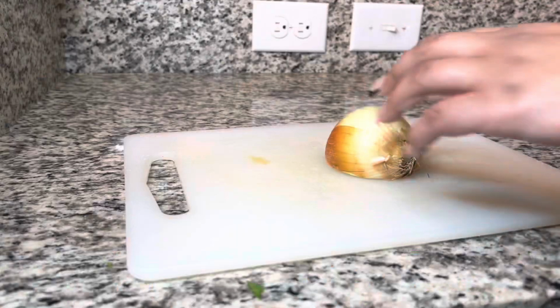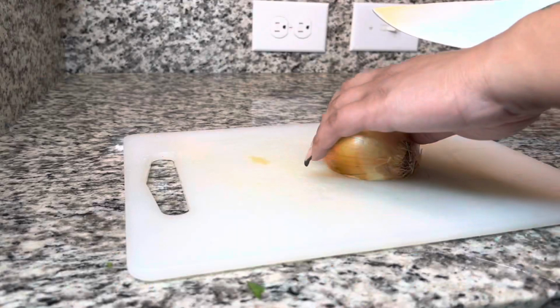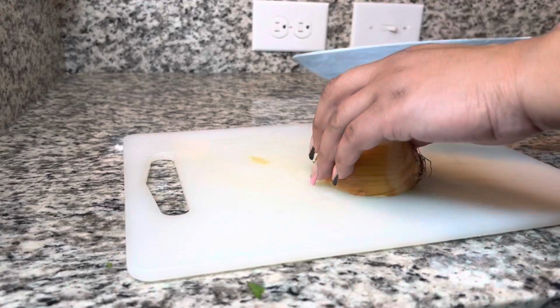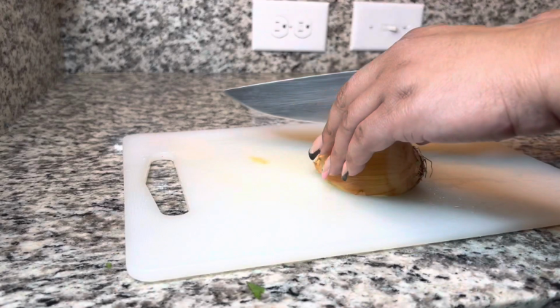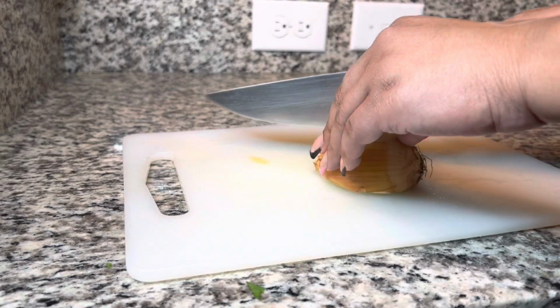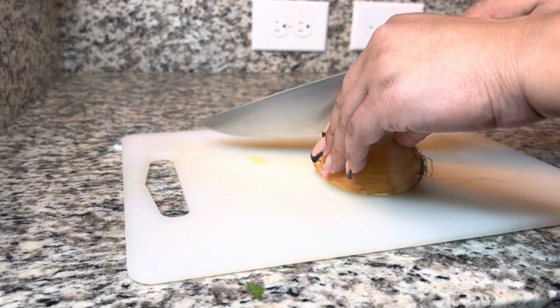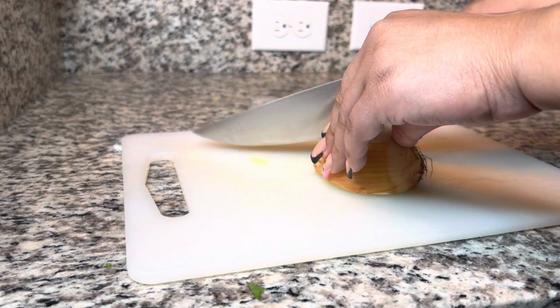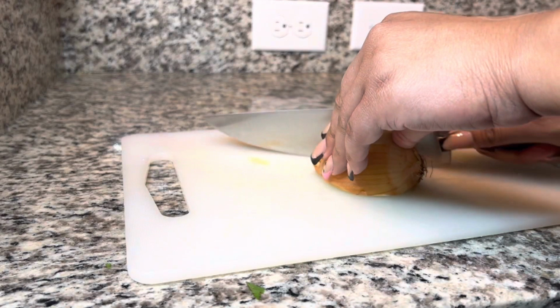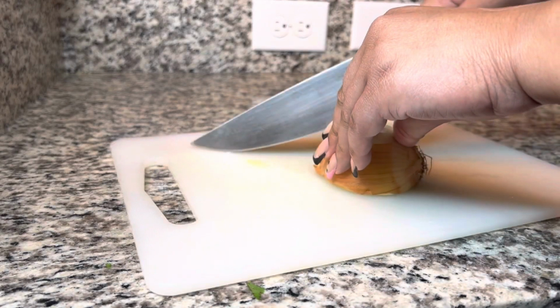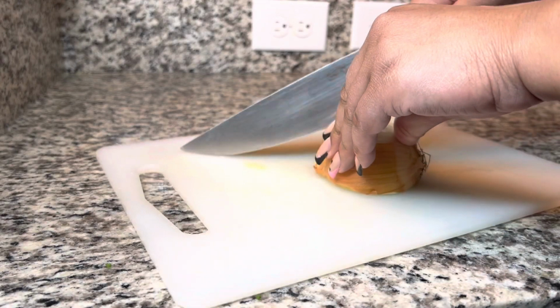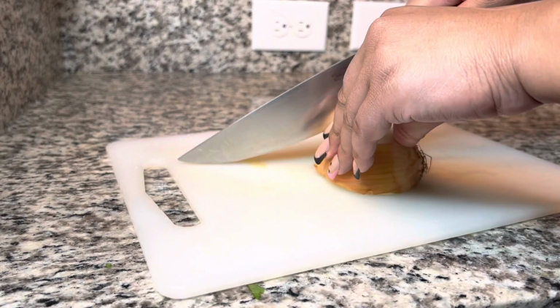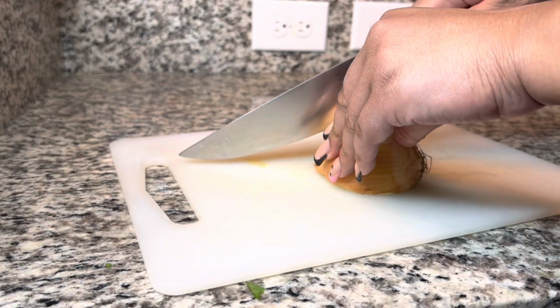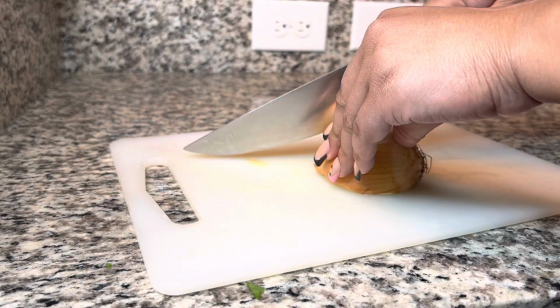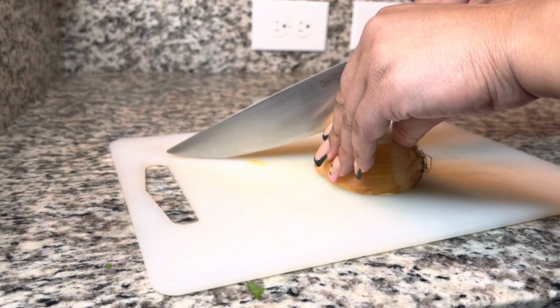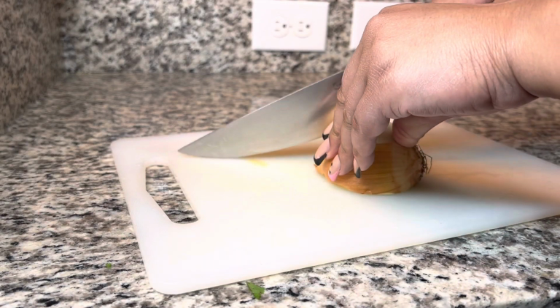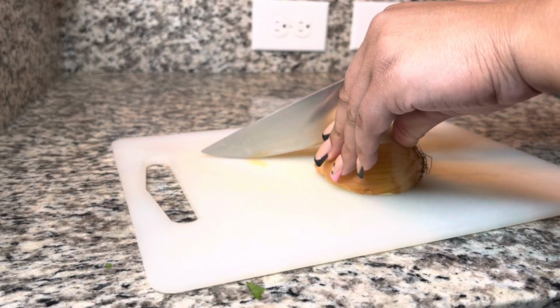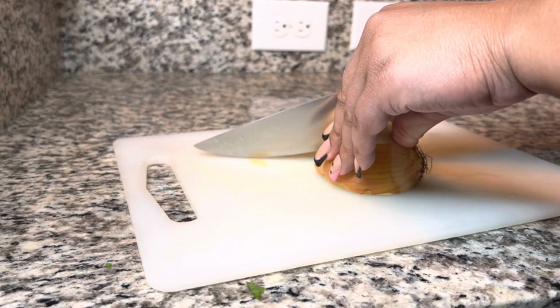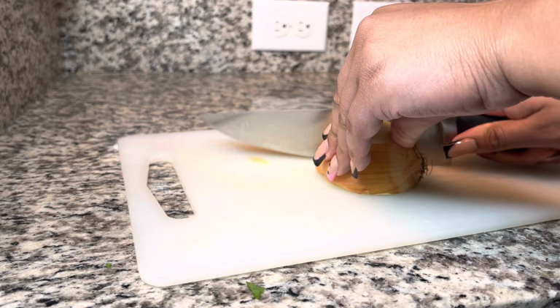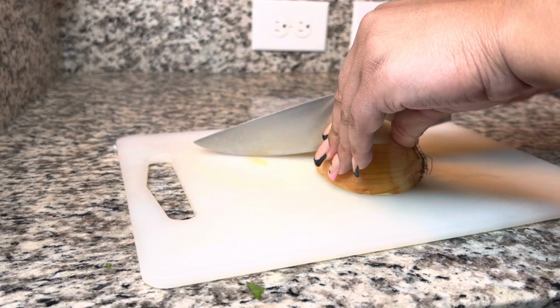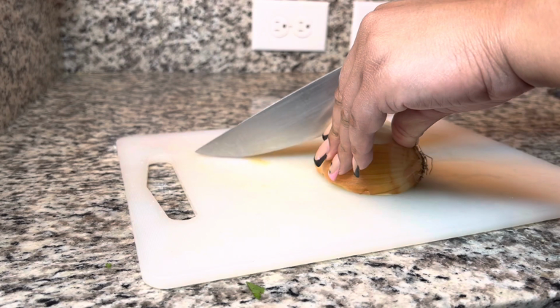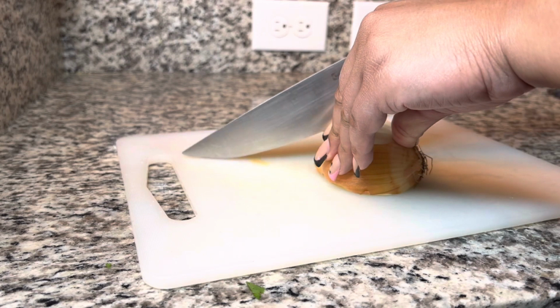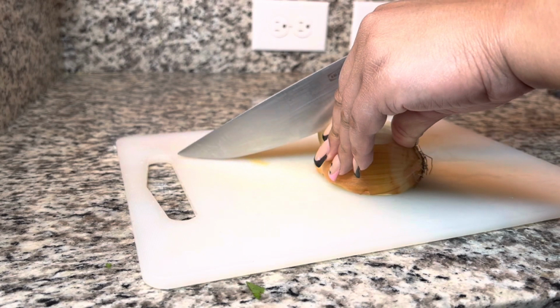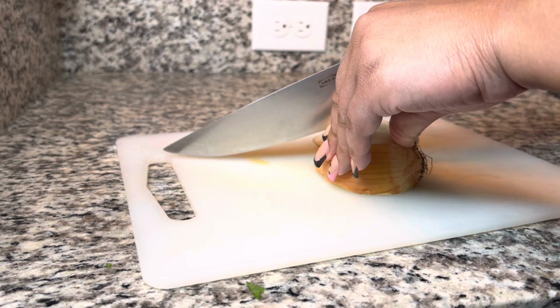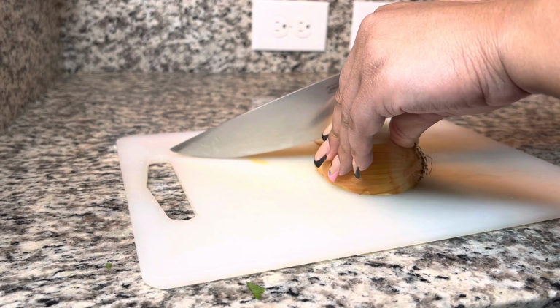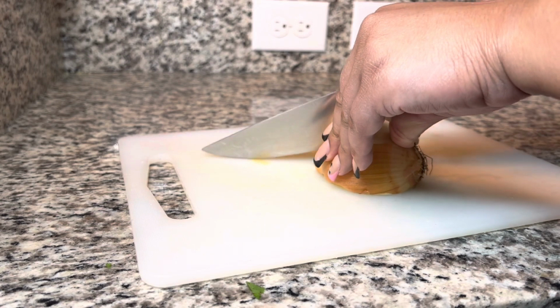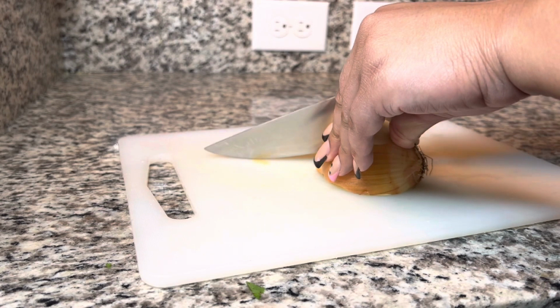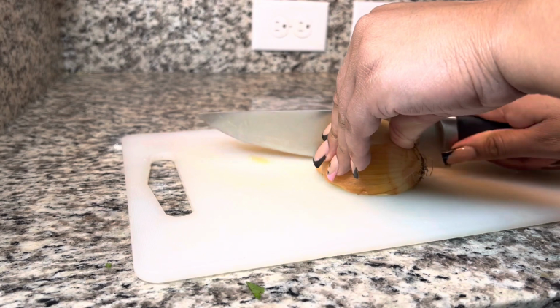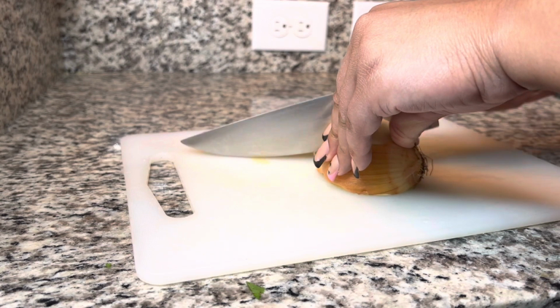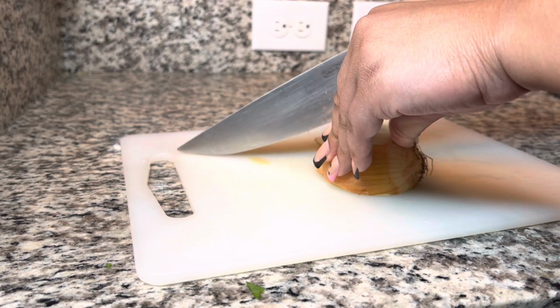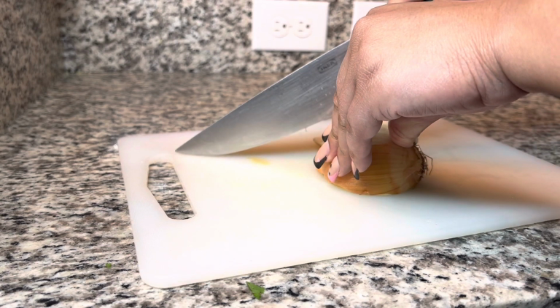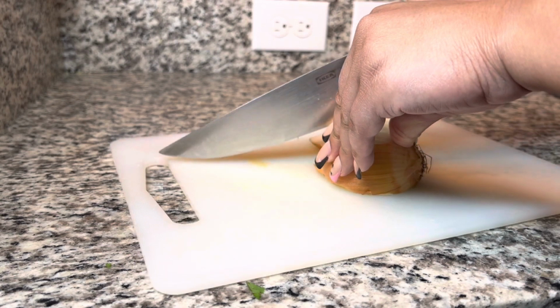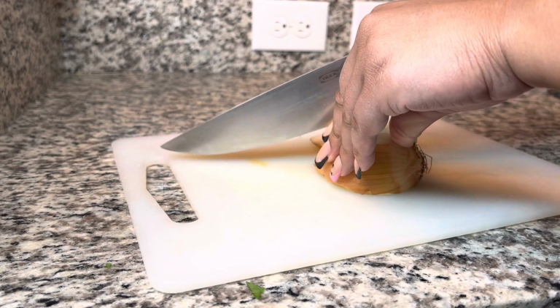Next I'm just going to cut up some onion into very small pieces, and a little bit of garlic as well.